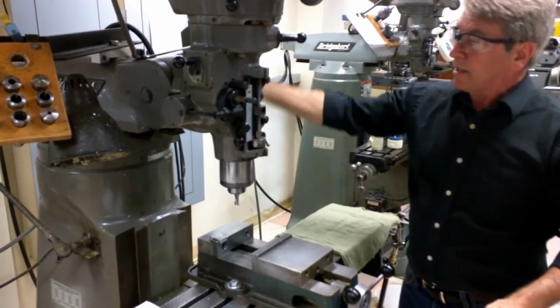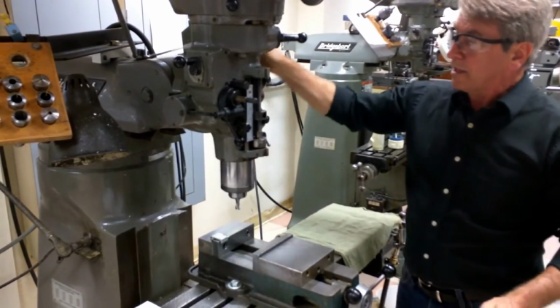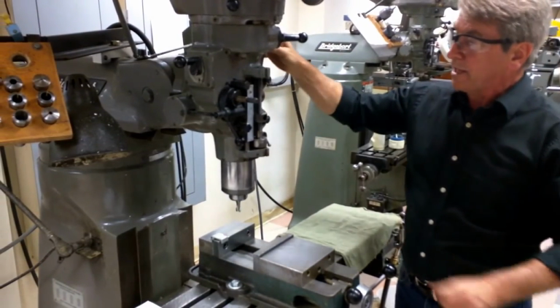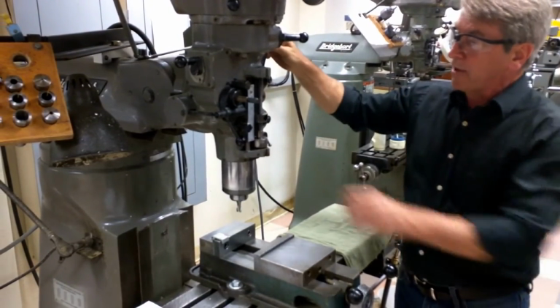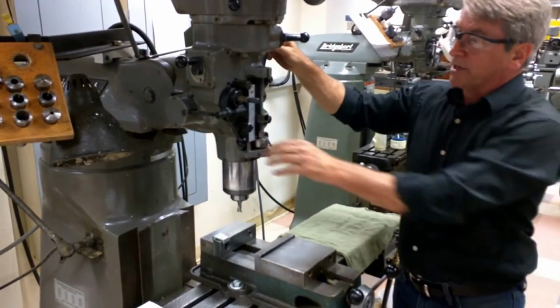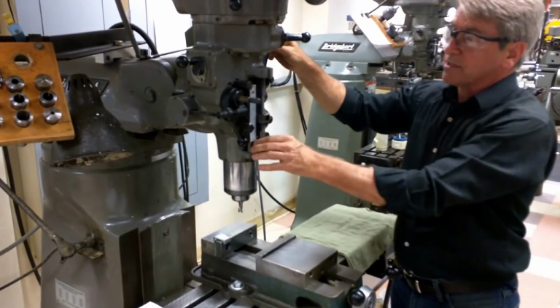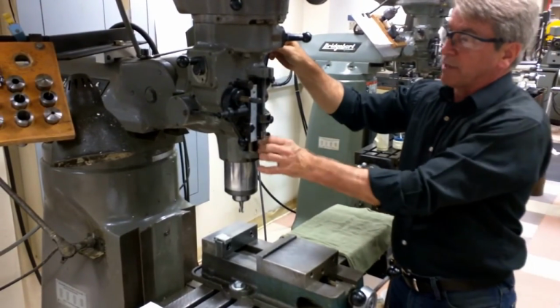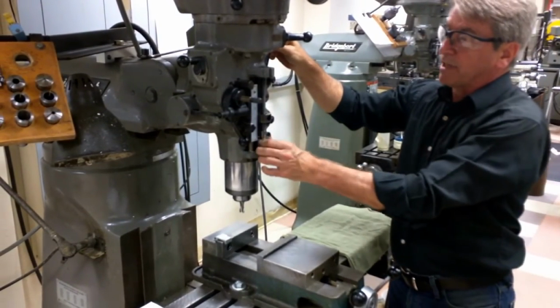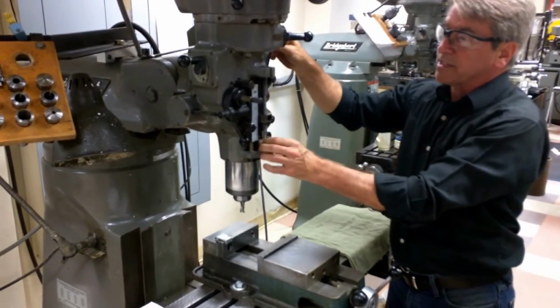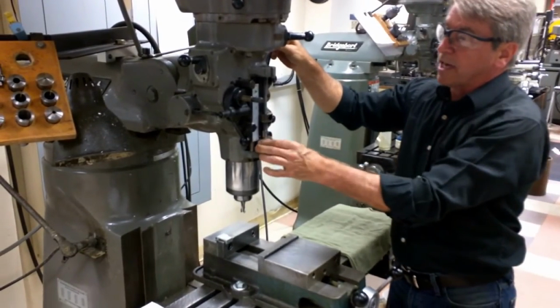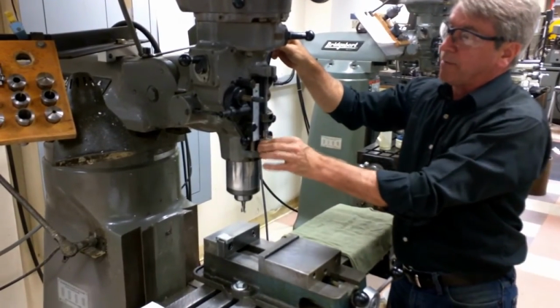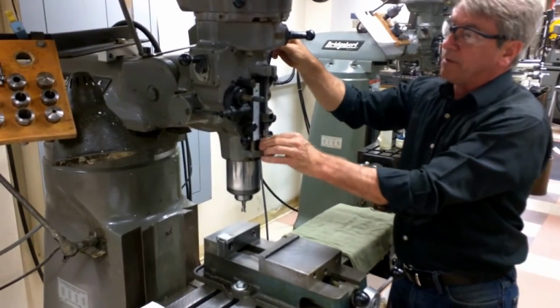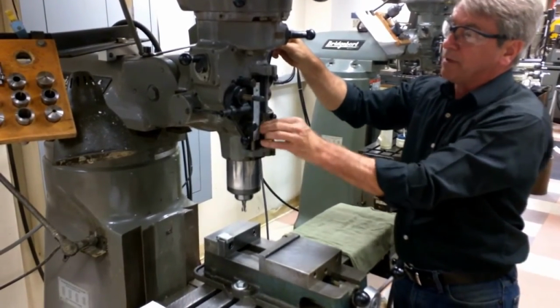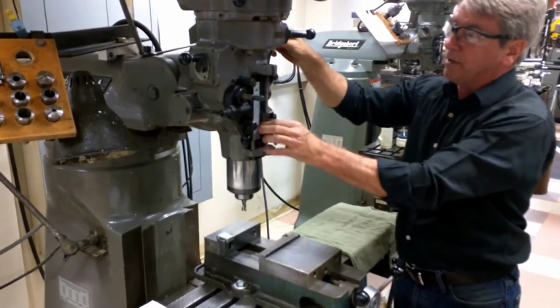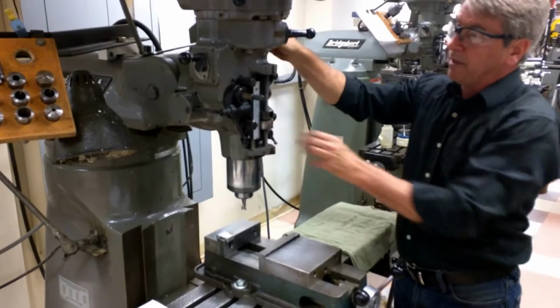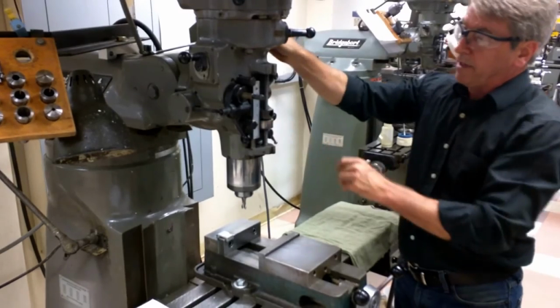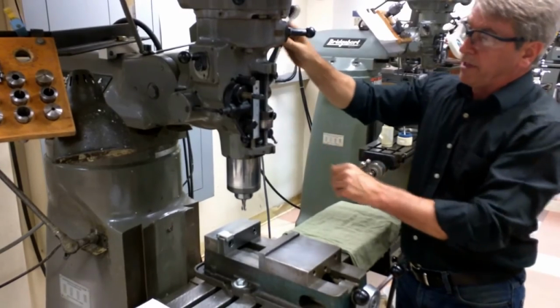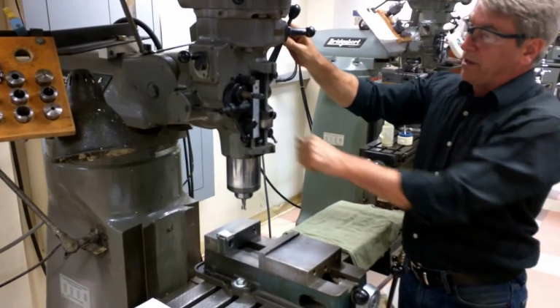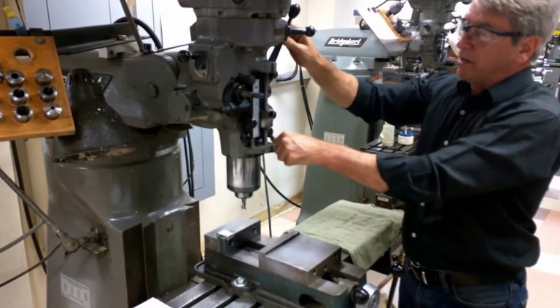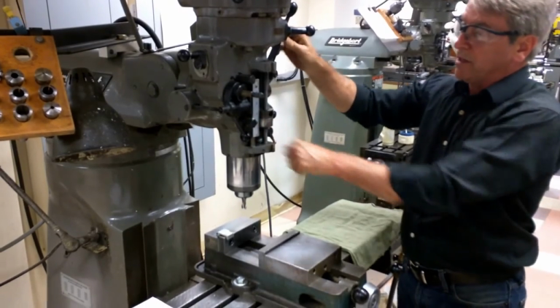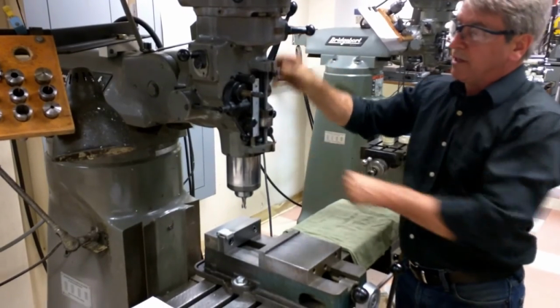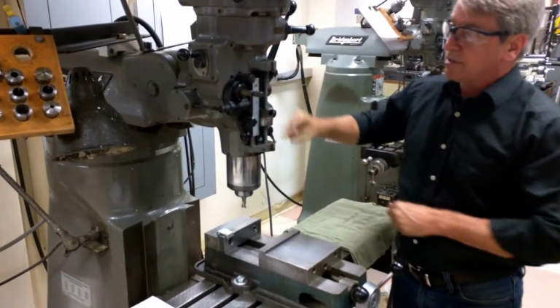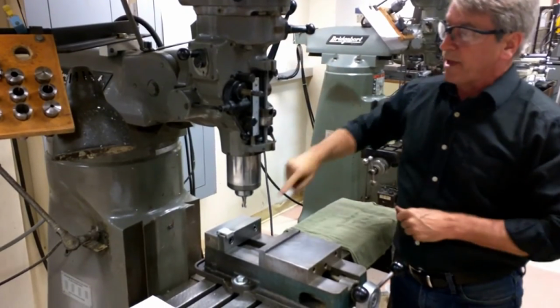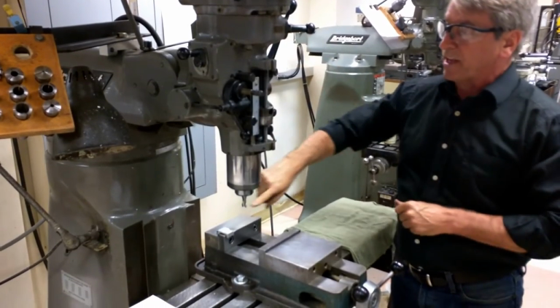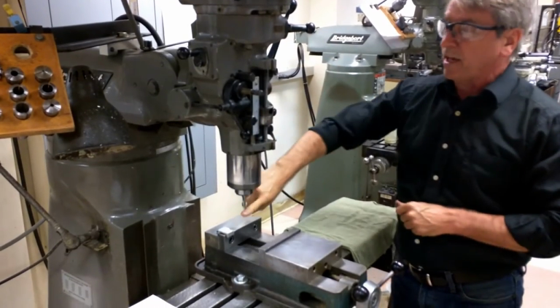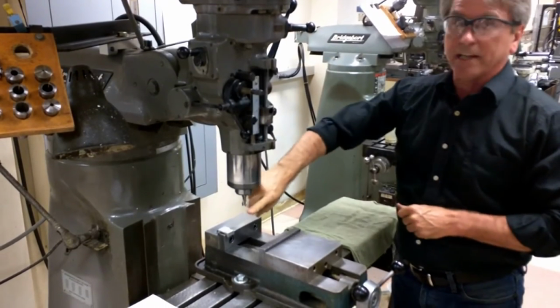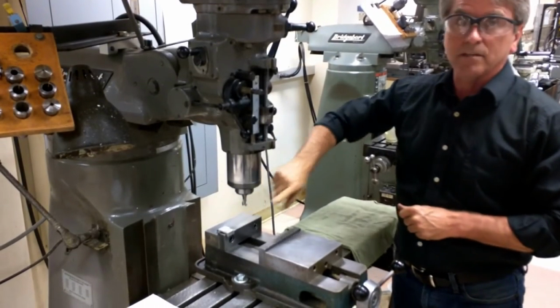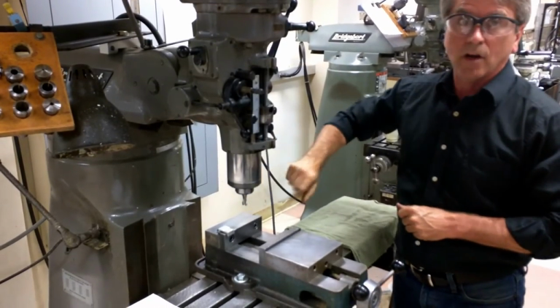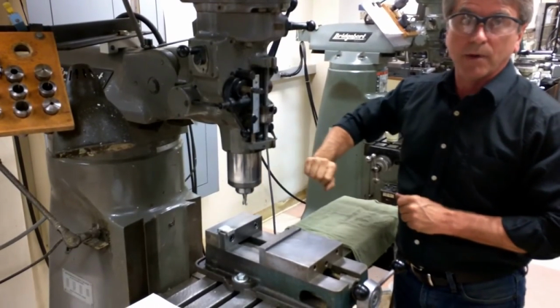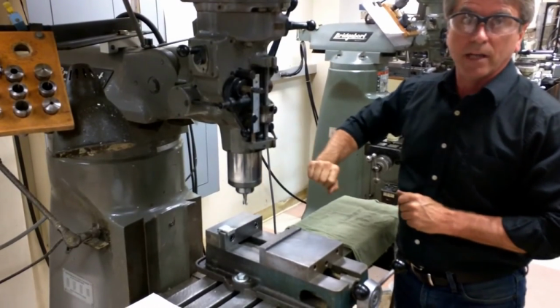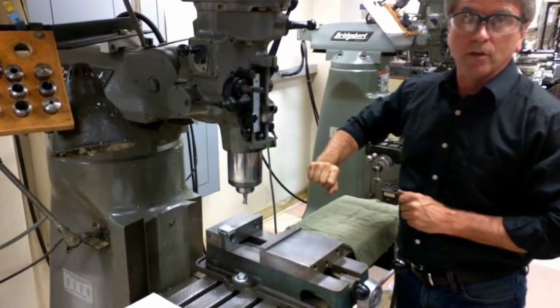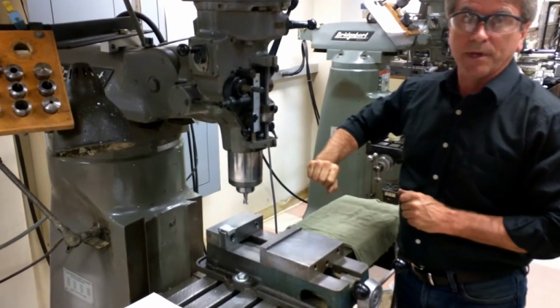Now I can set my stop here to make a cut on my aluminum.